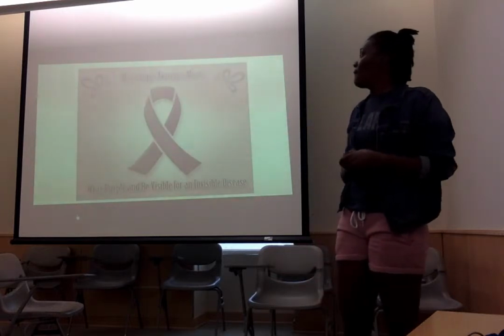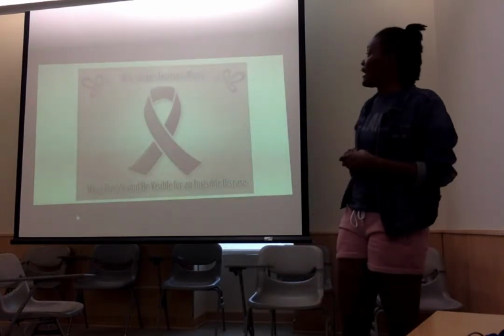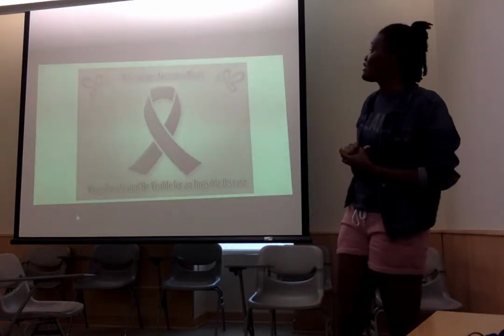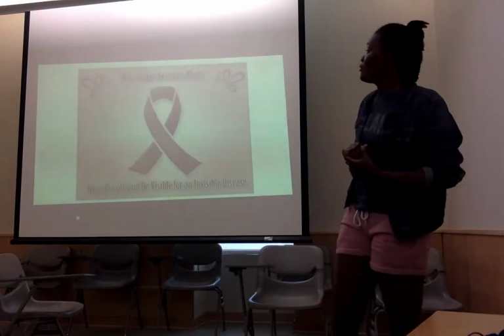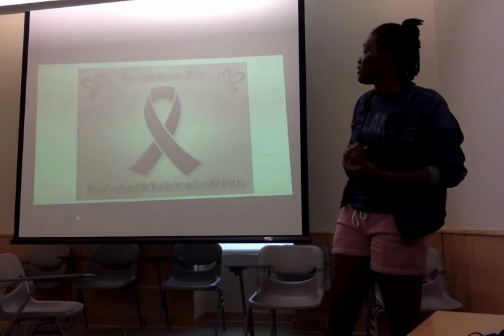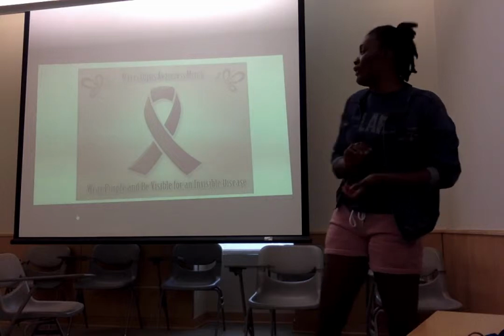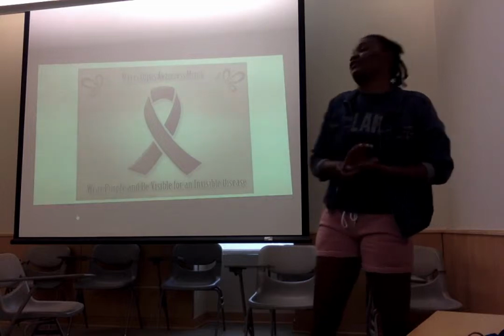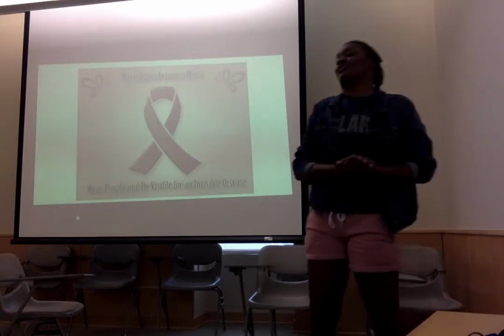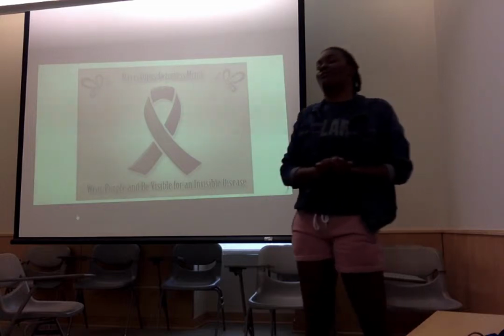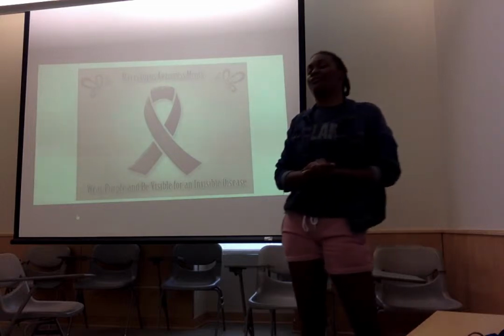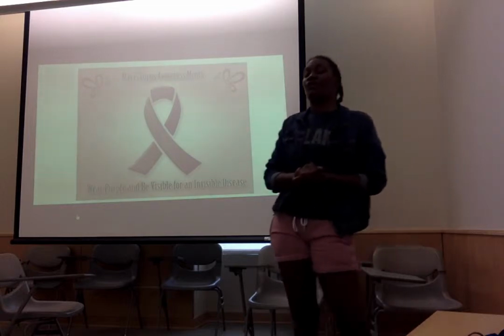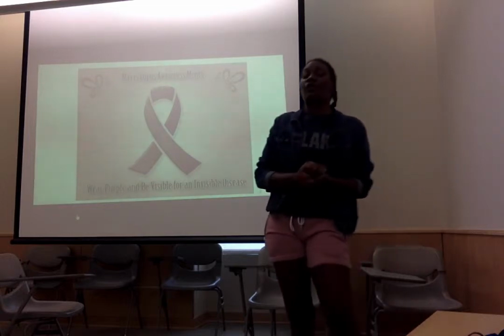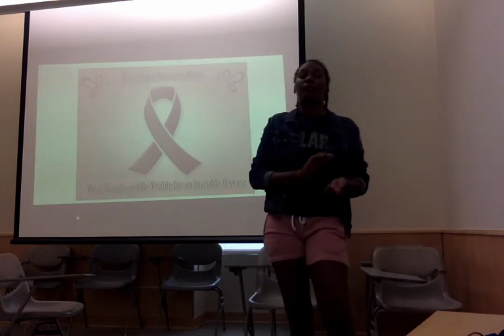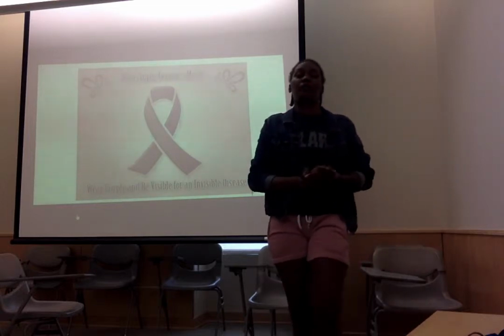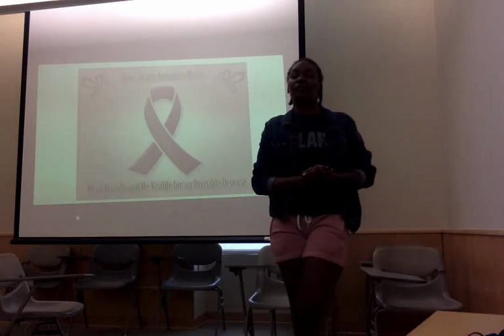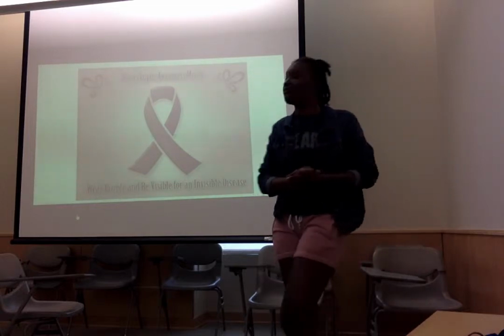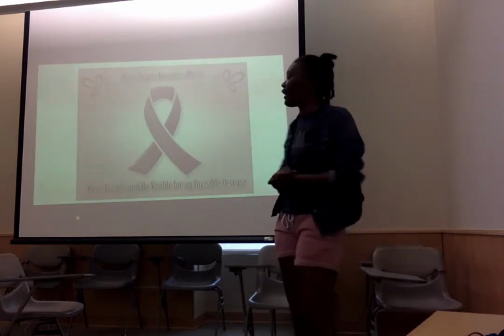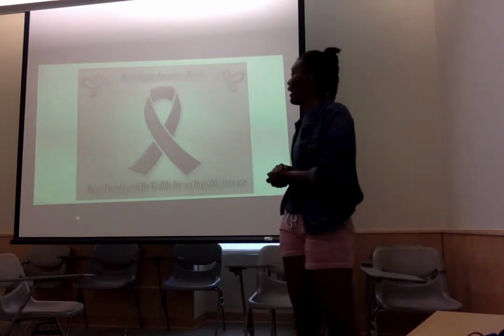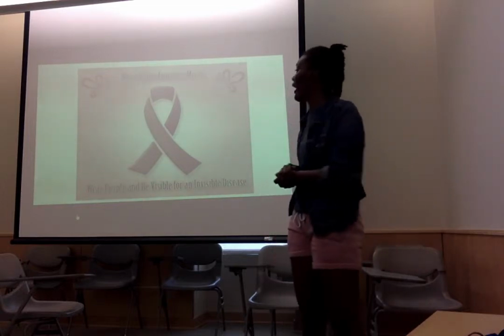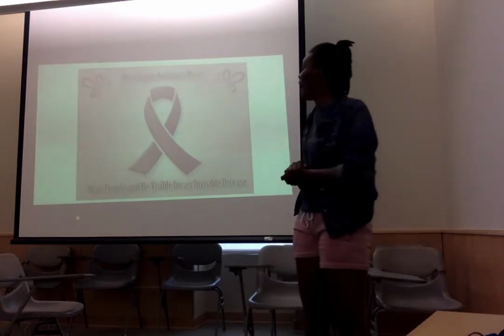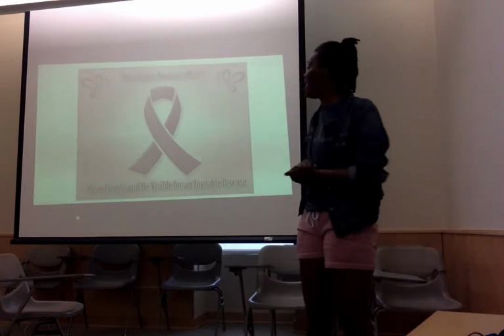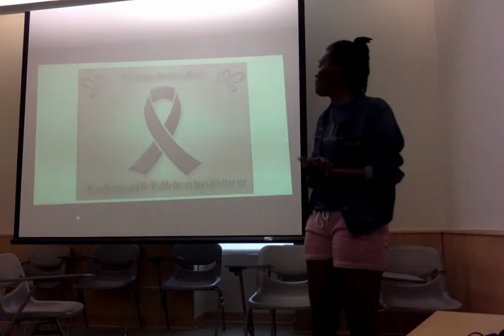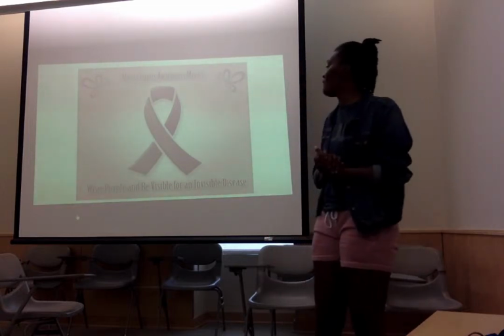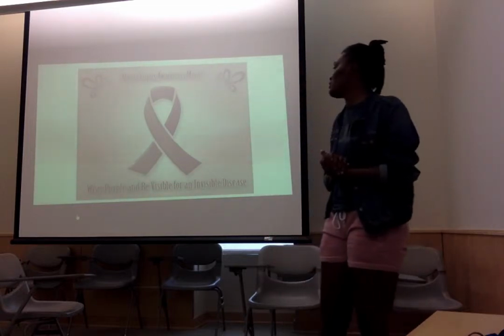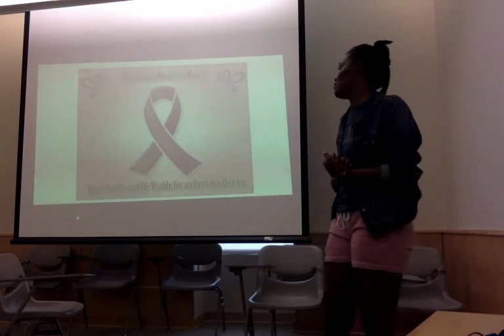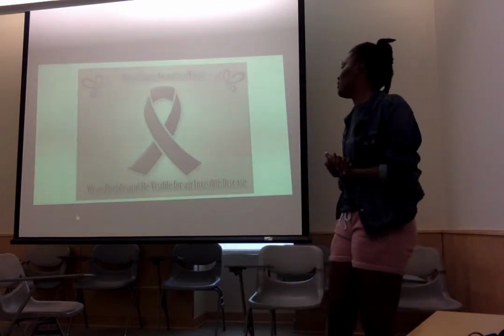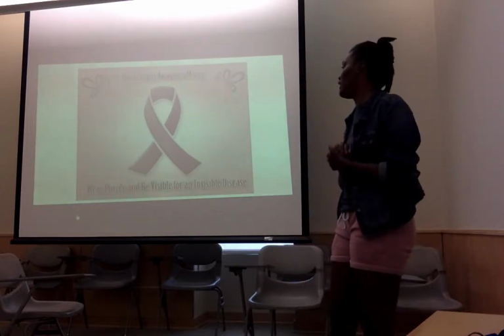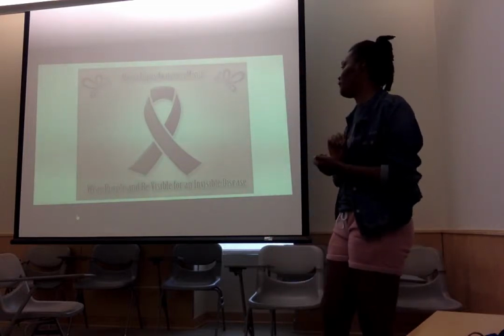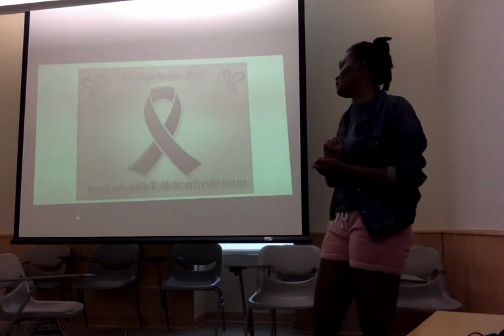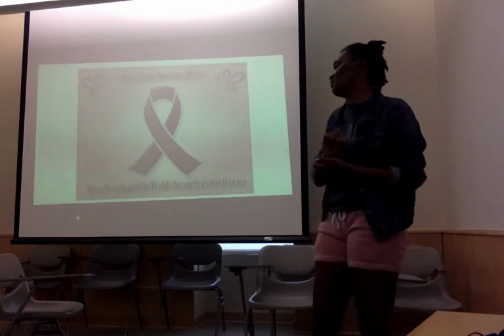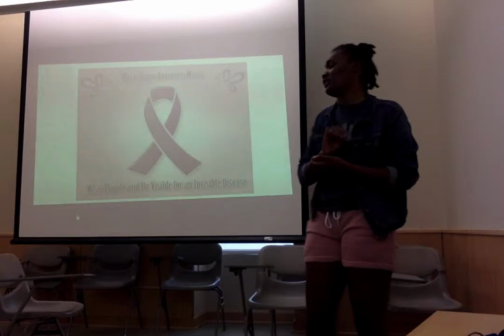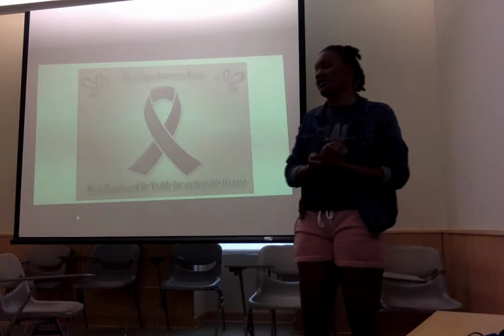May is Lupus Awareness Month. We wear purple and be visible for an invisible disease.